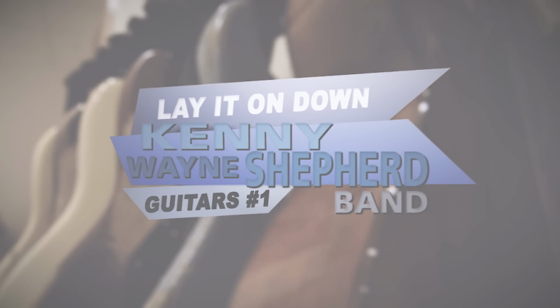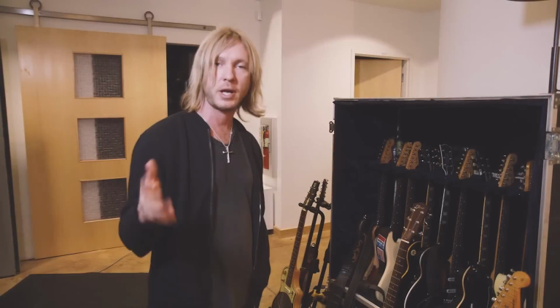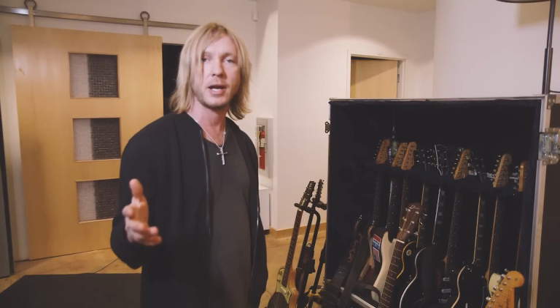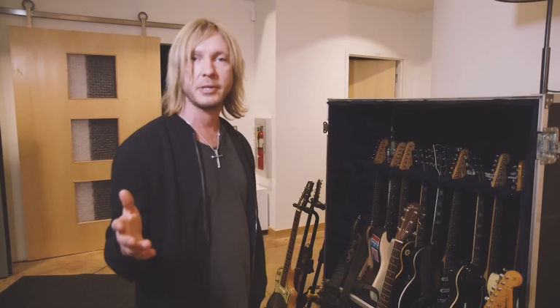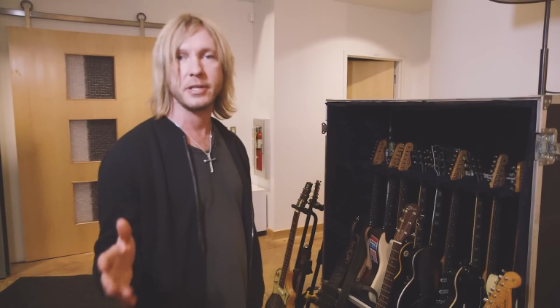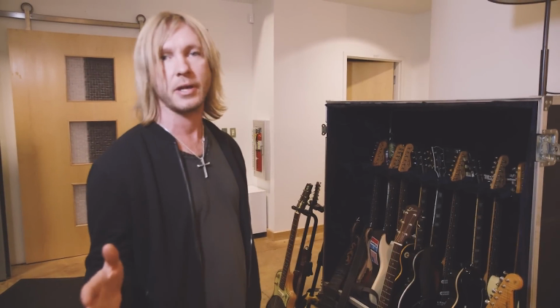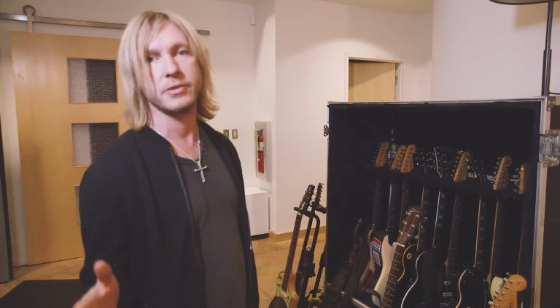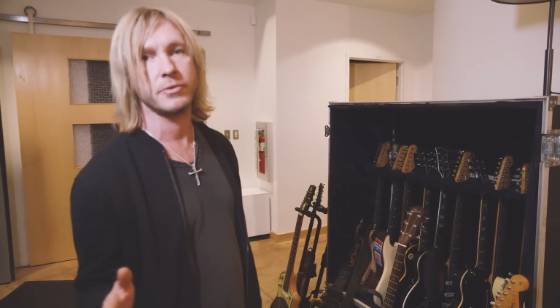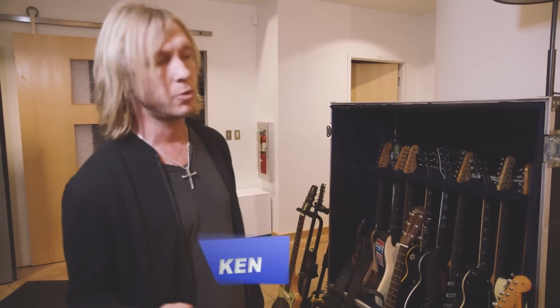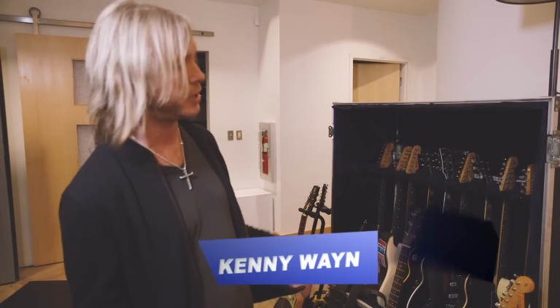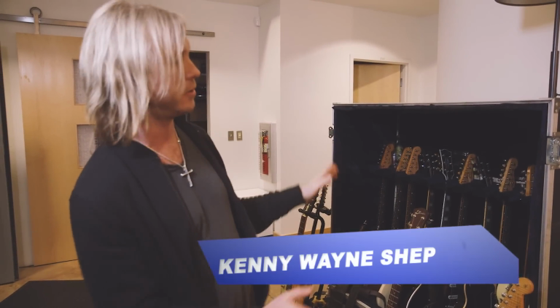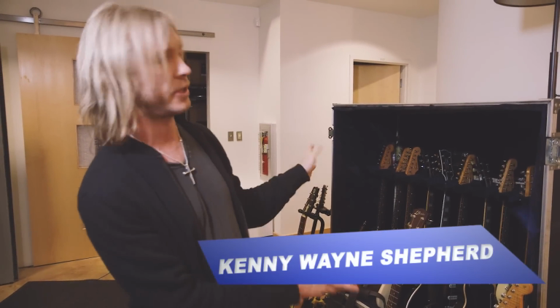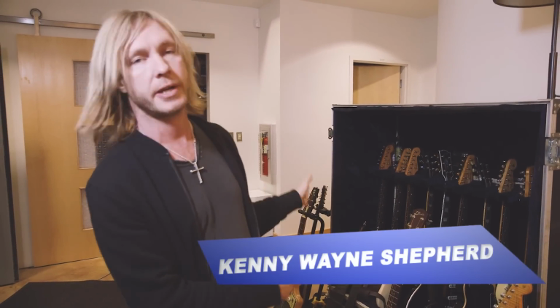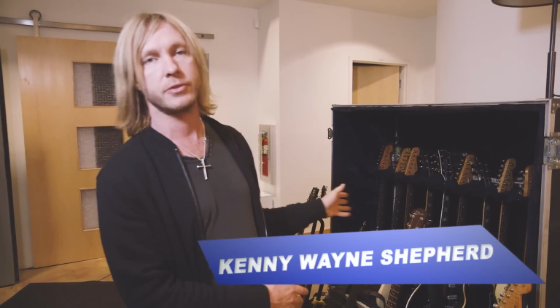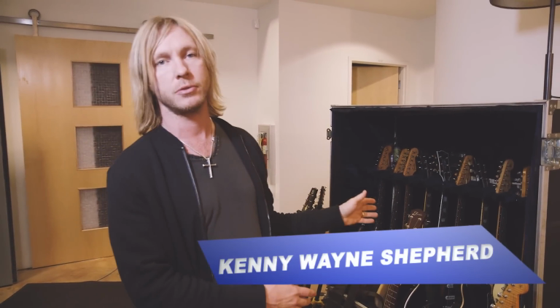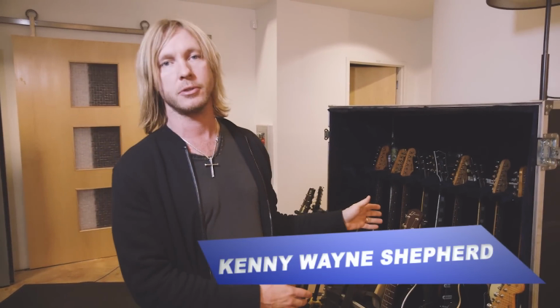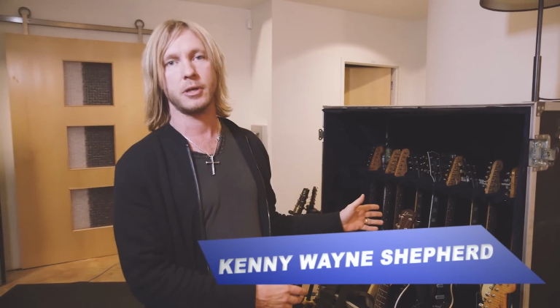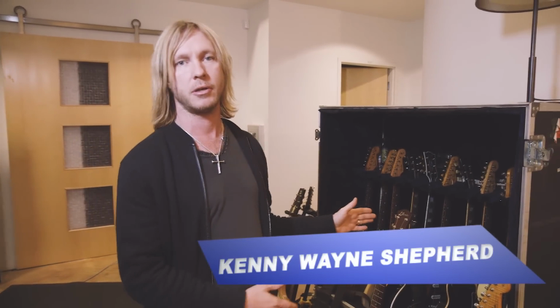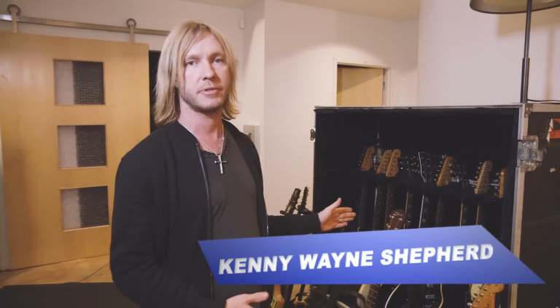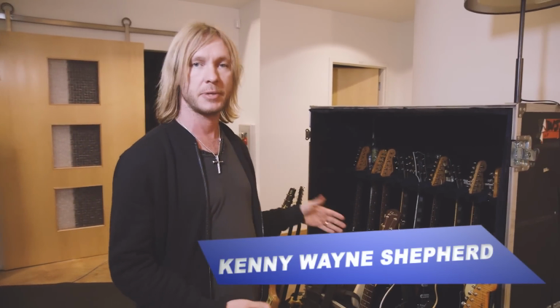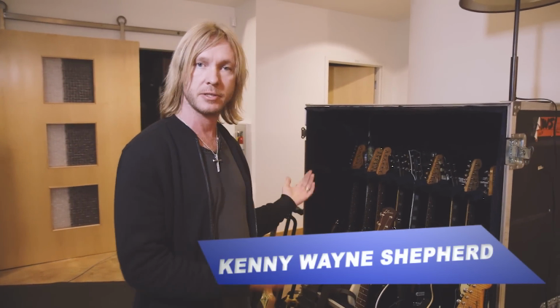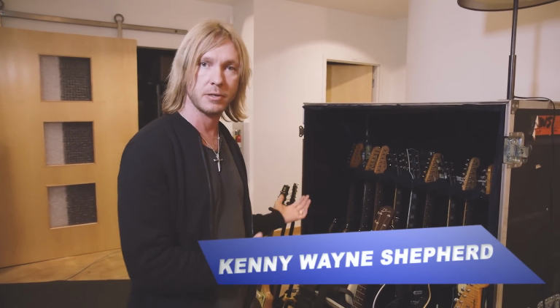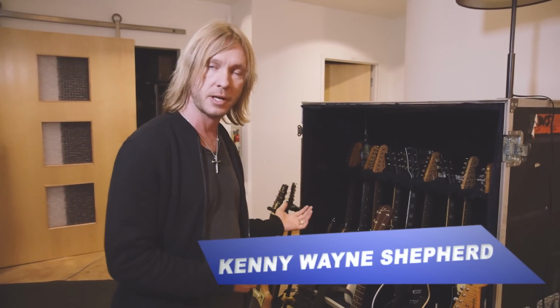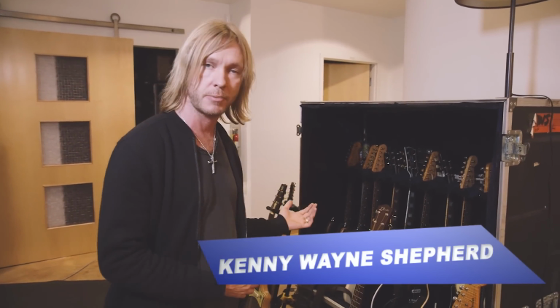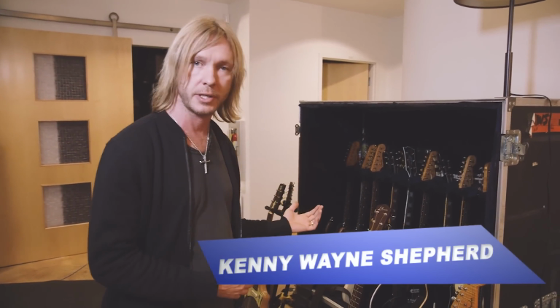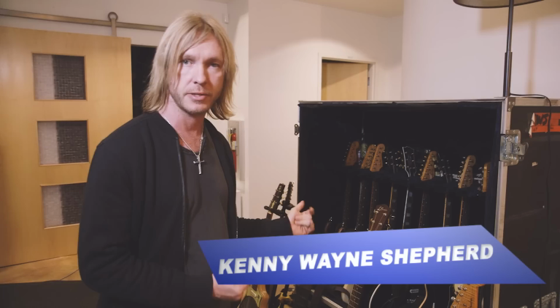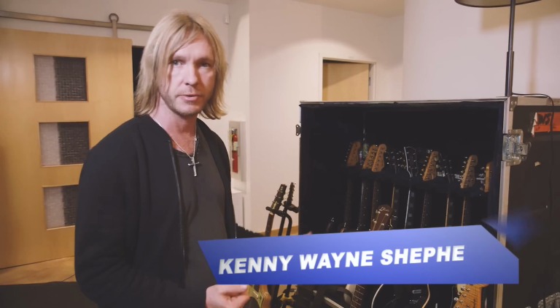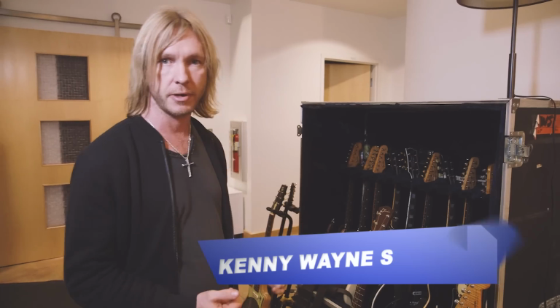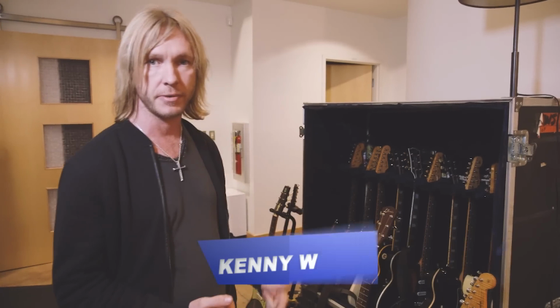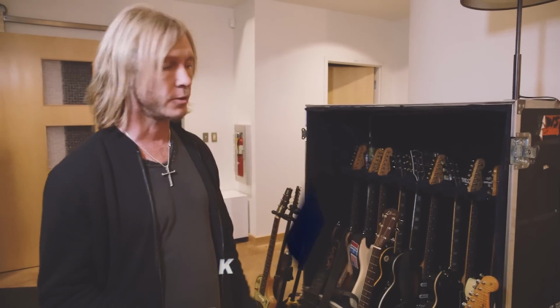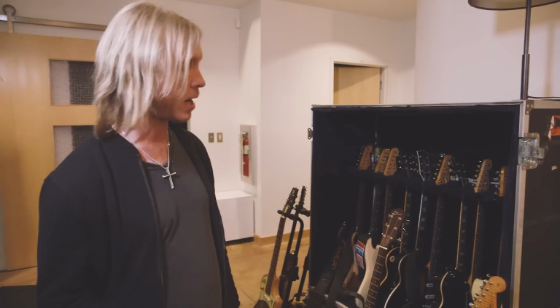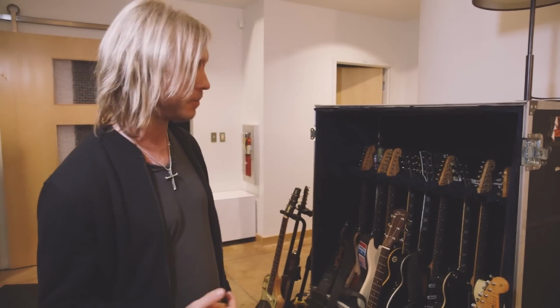Right now I'm going to take you guys on a quick little guided tour of some of the guitars that I brought into the studio for the new album.